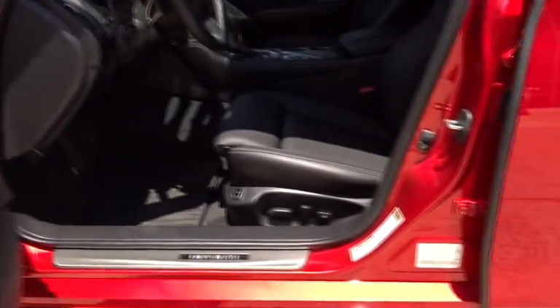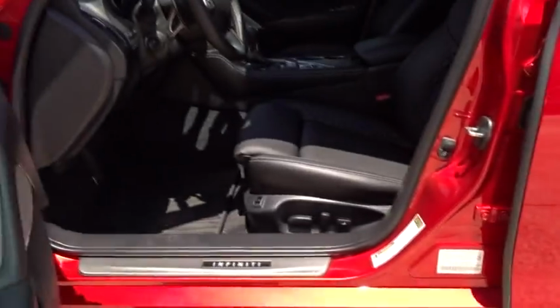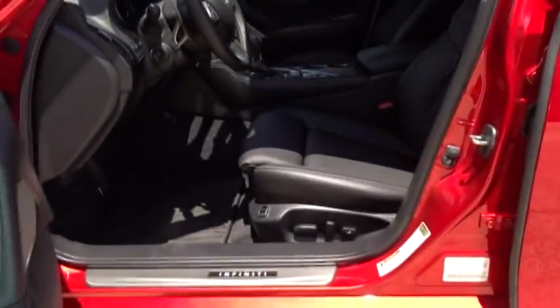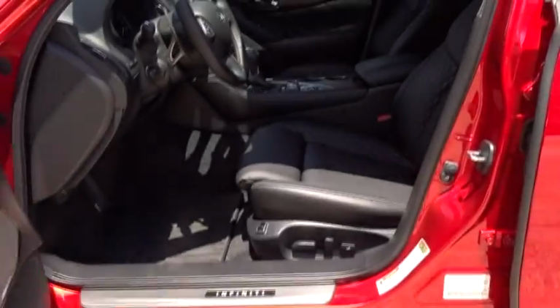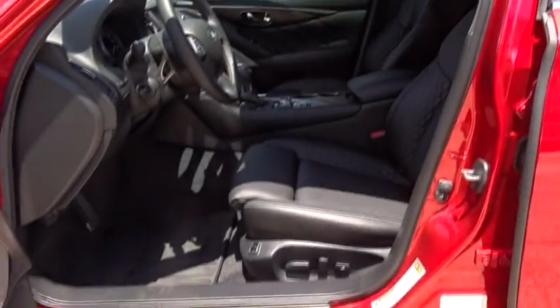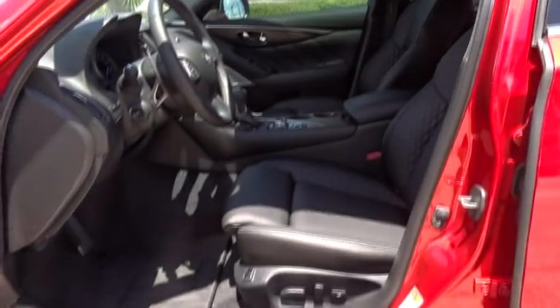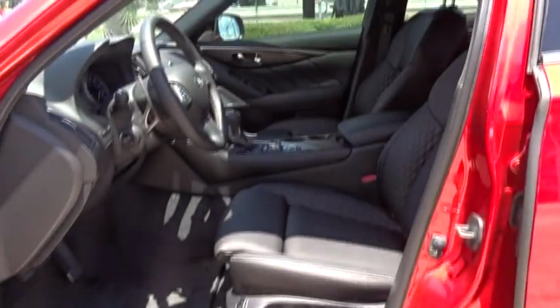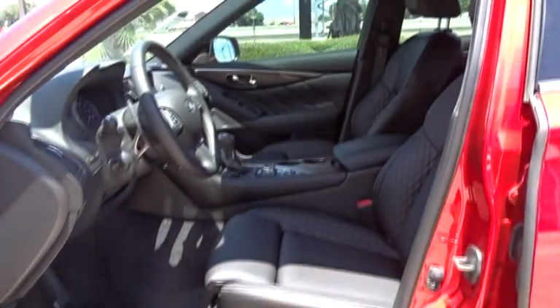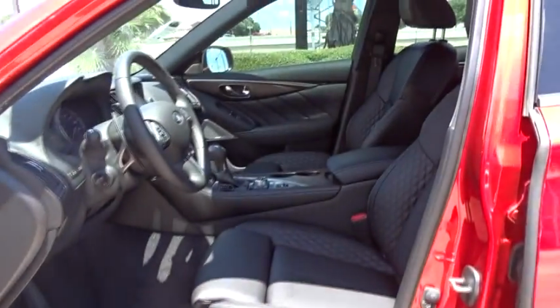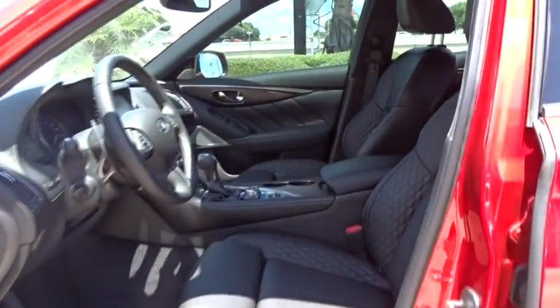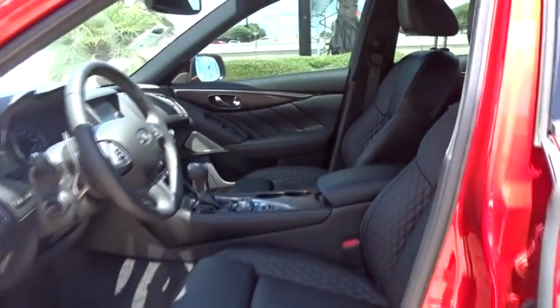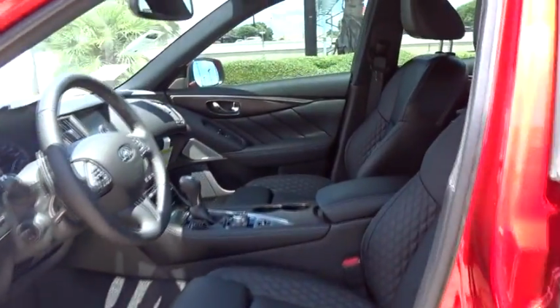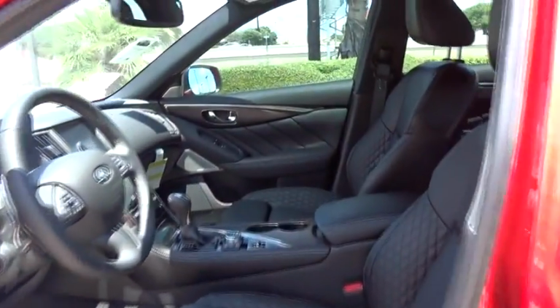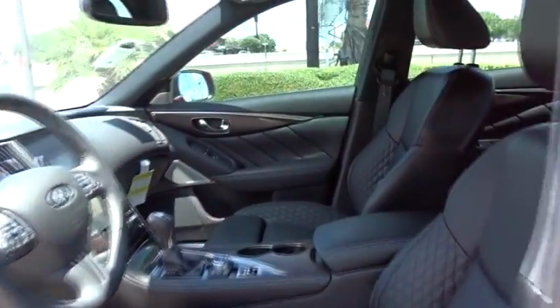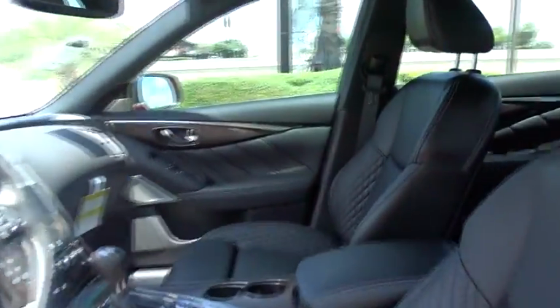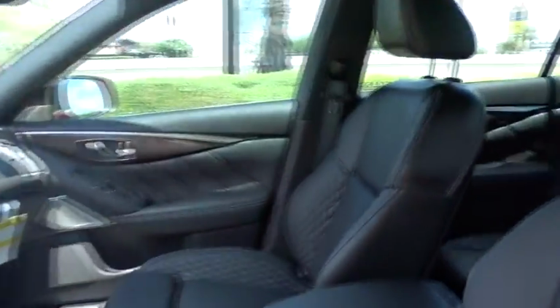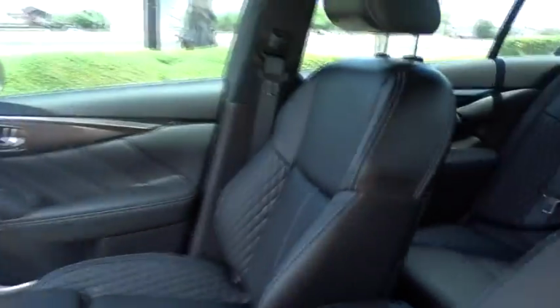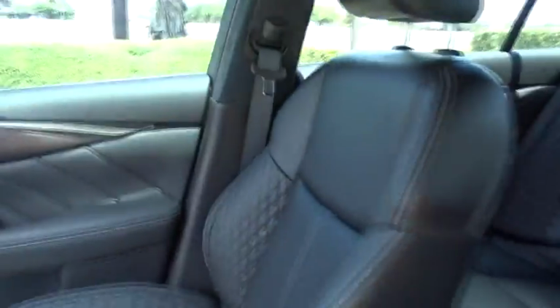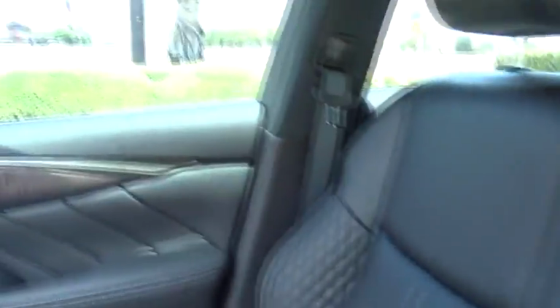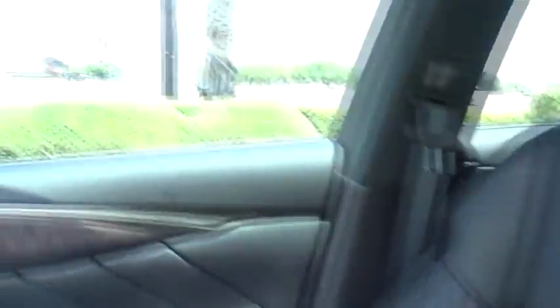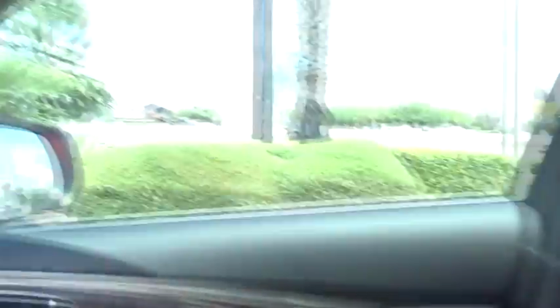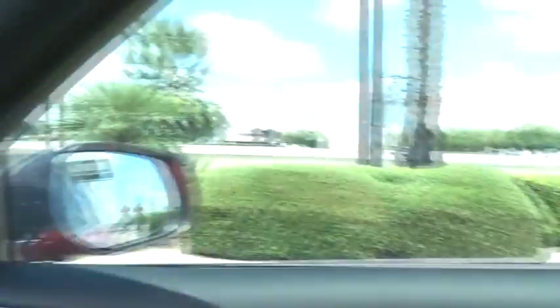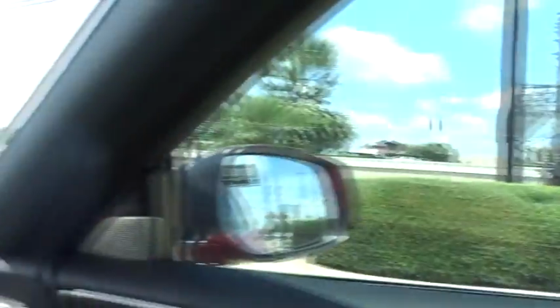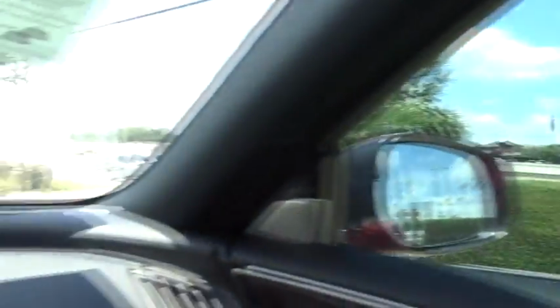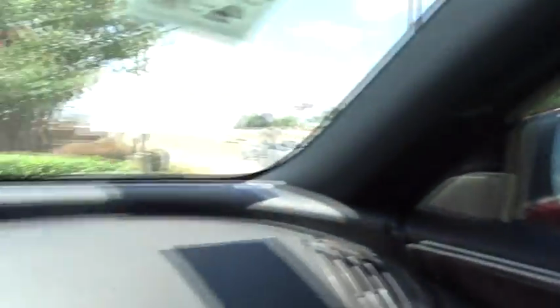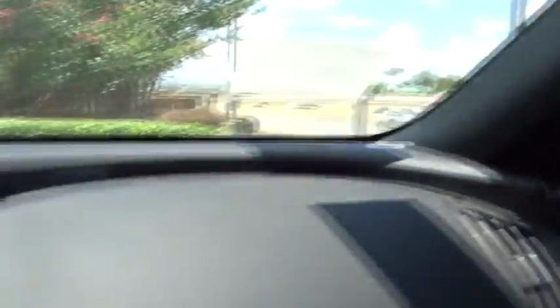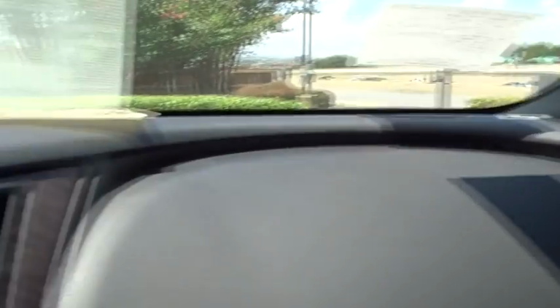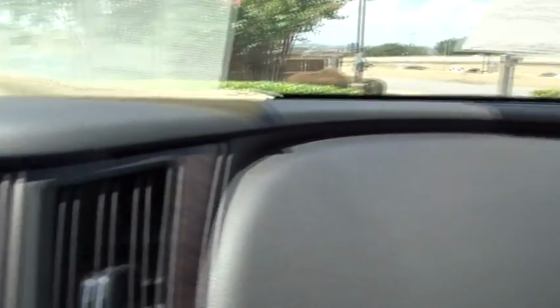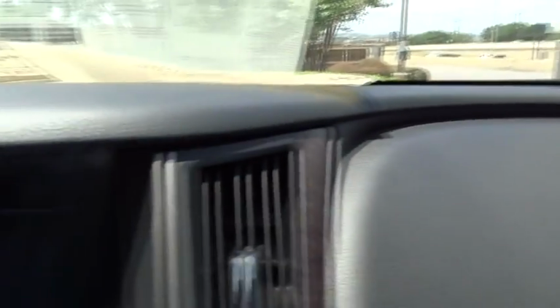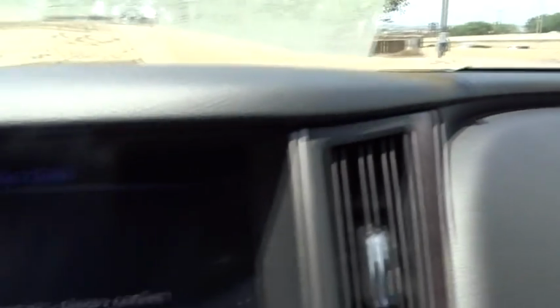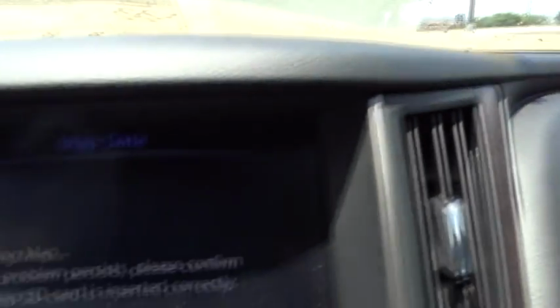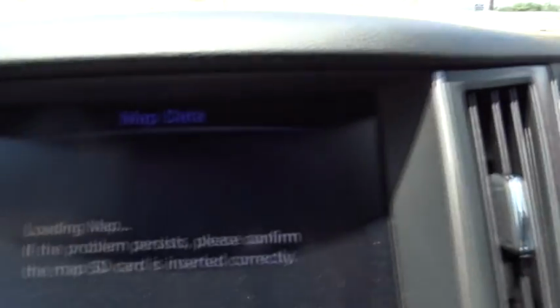Climate control. Searching for a dependable vehicle that looks great too? You found it, so stop in today.